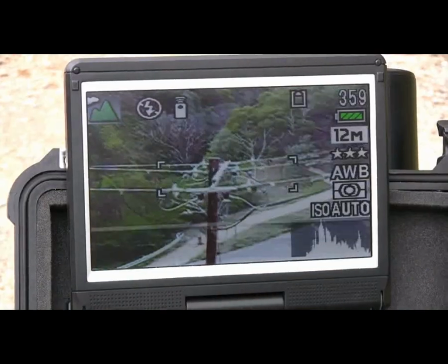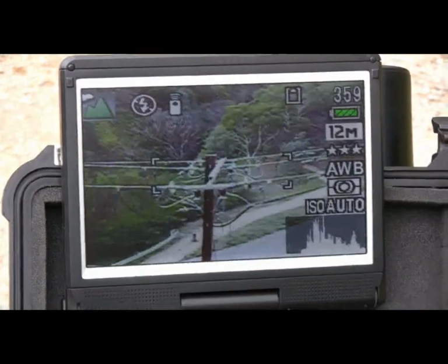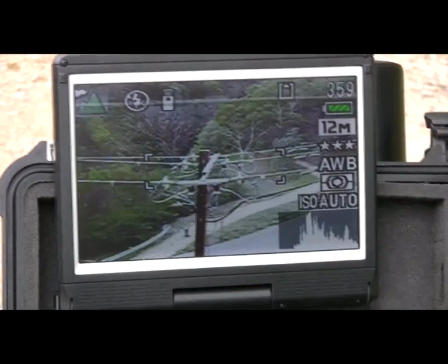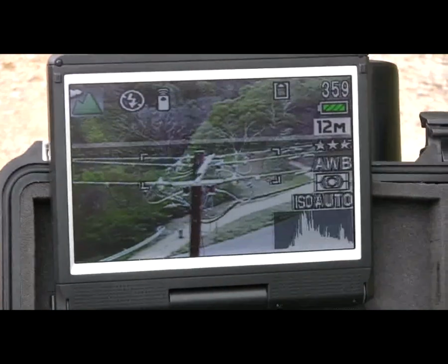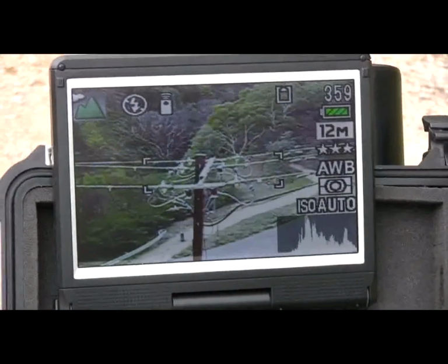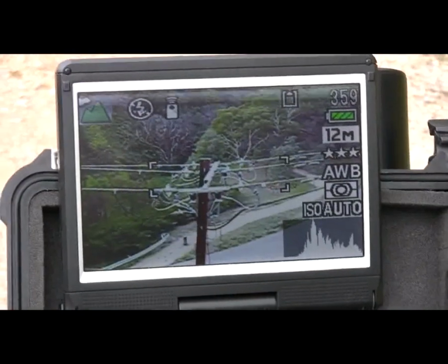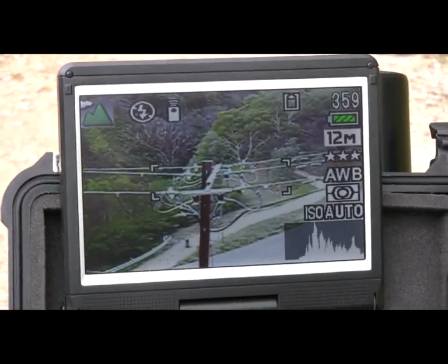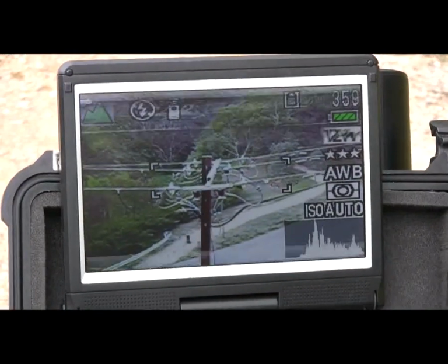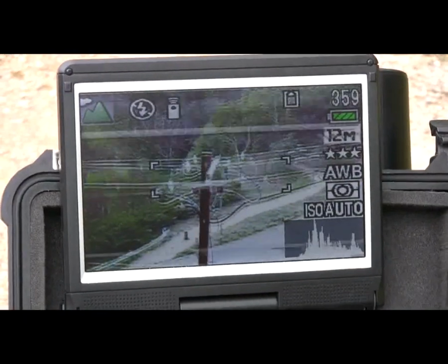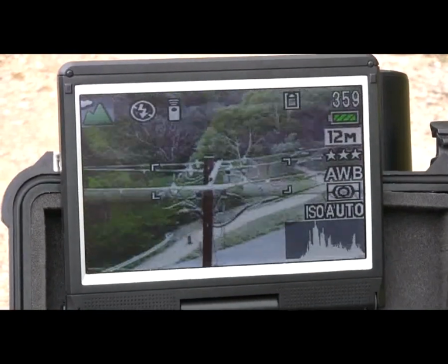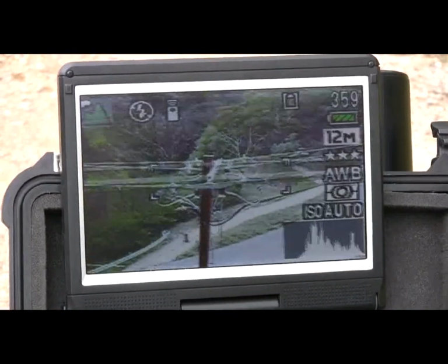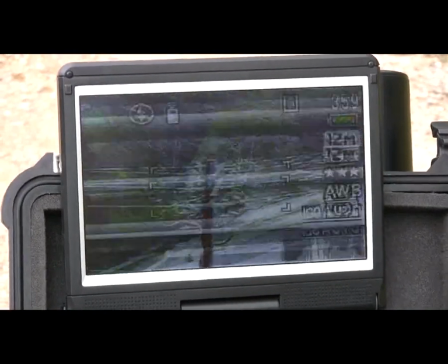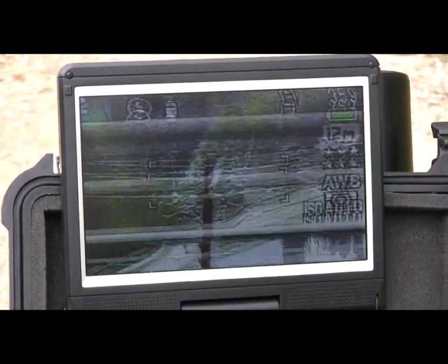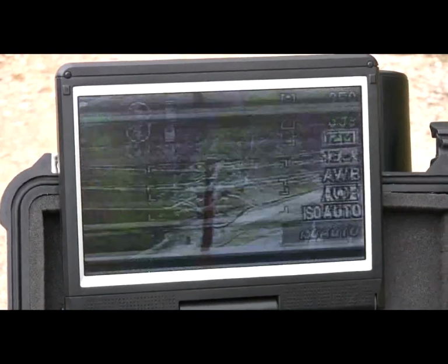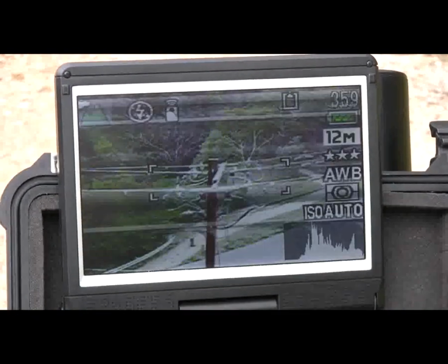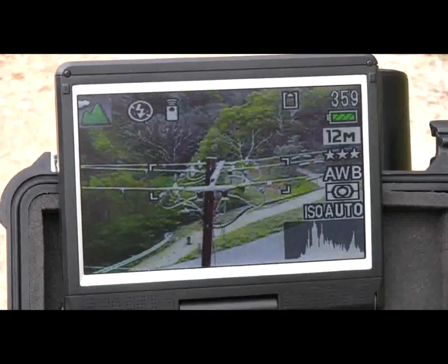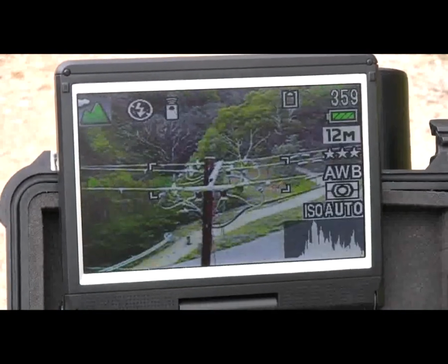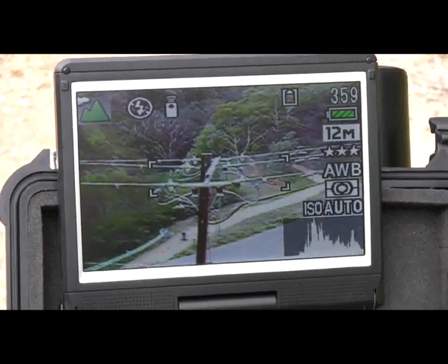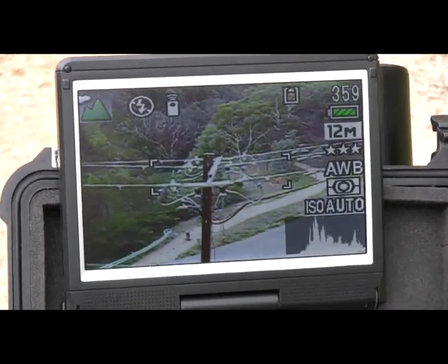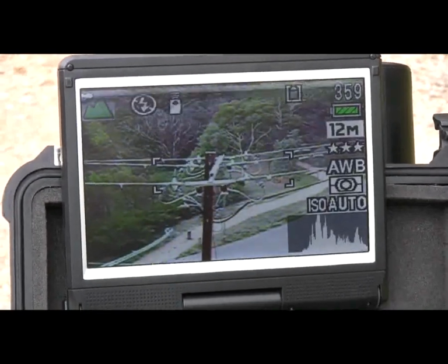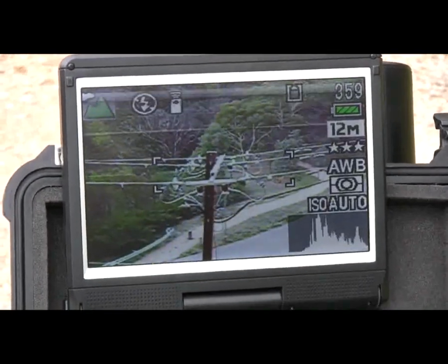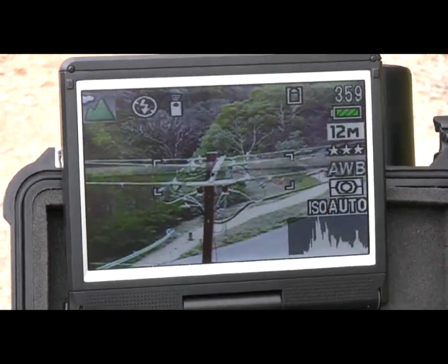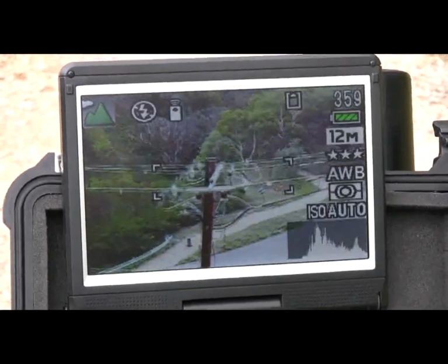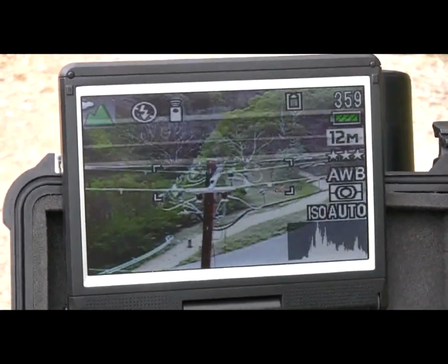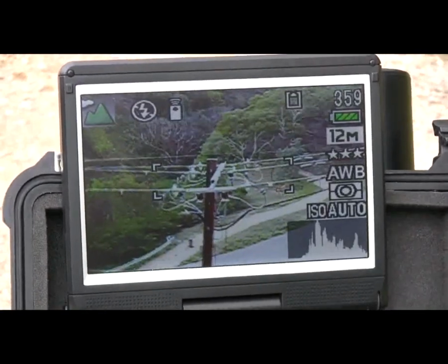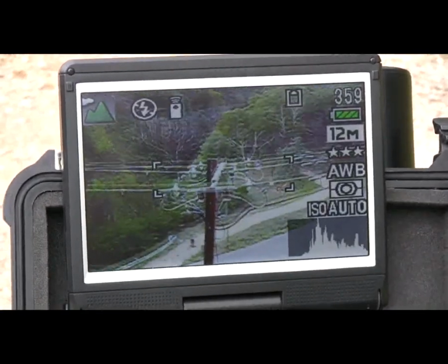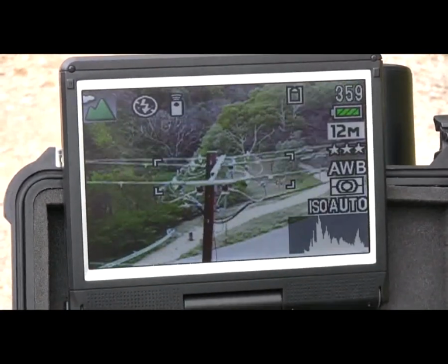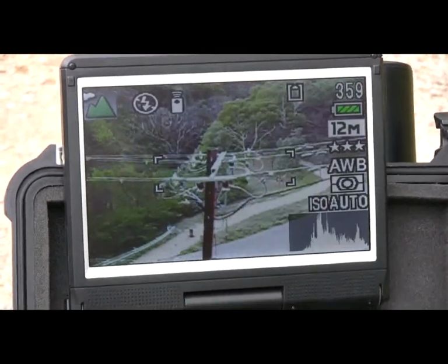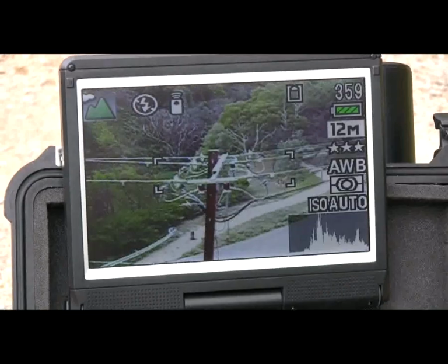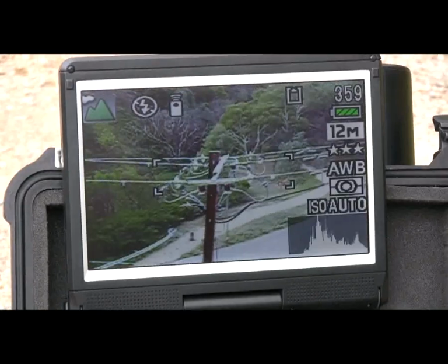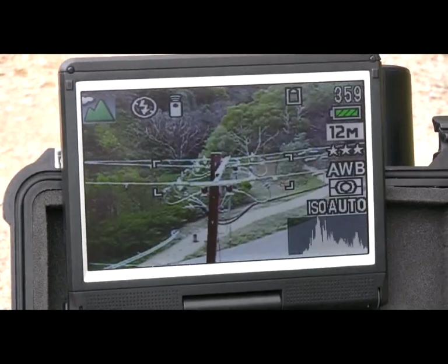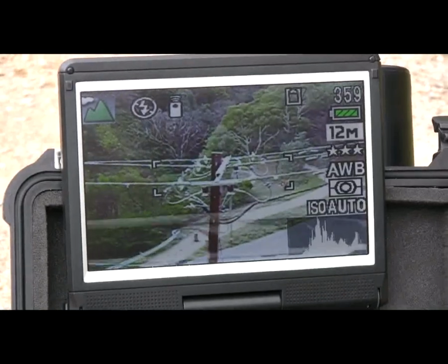The camera system can also be zoomed from the ground, as I will demonstrate.